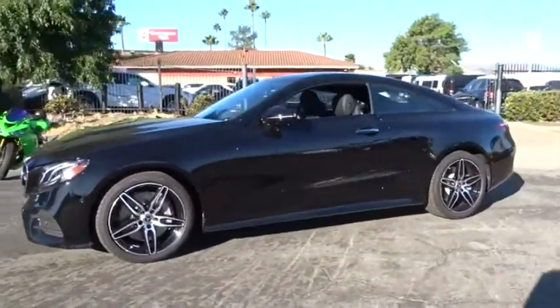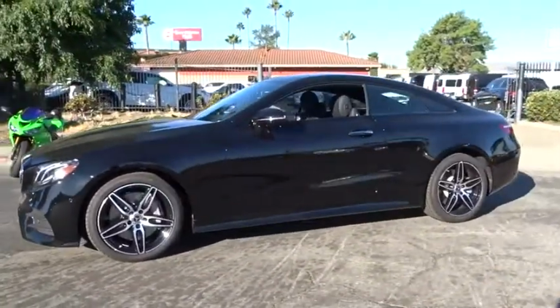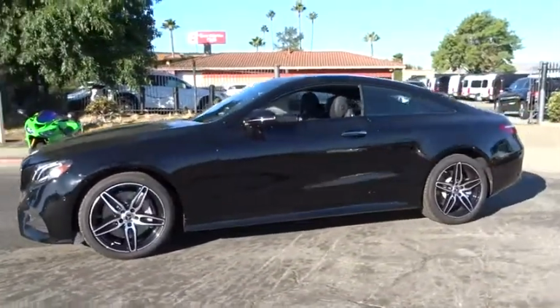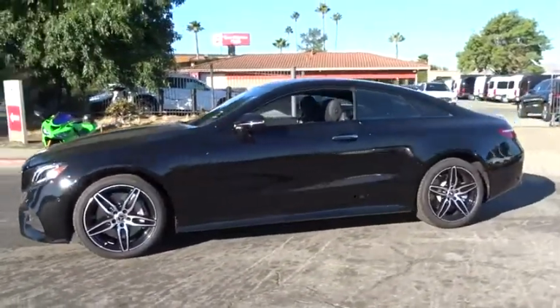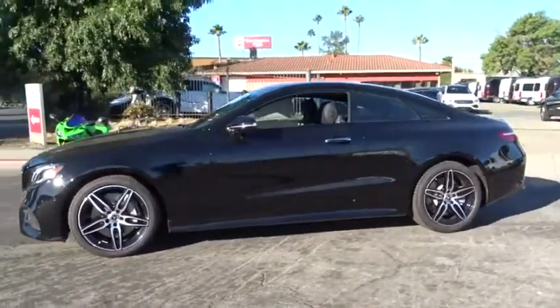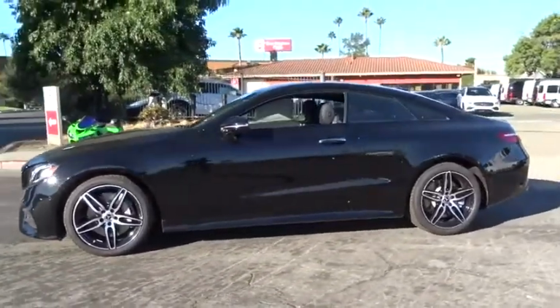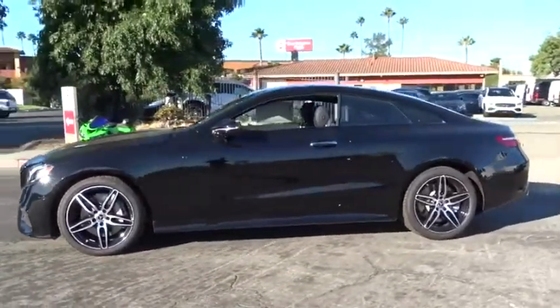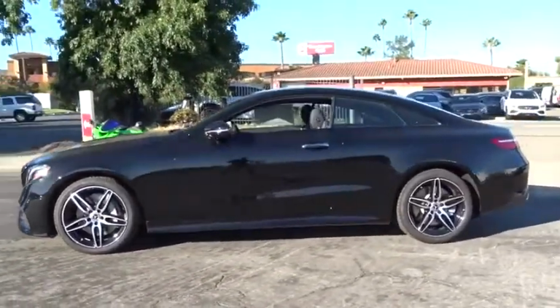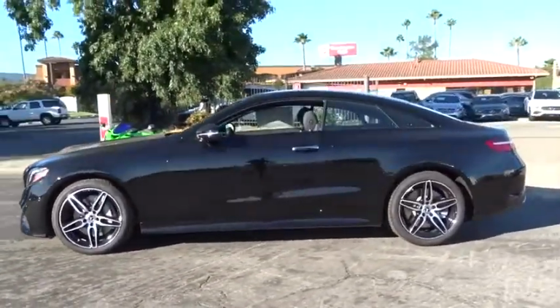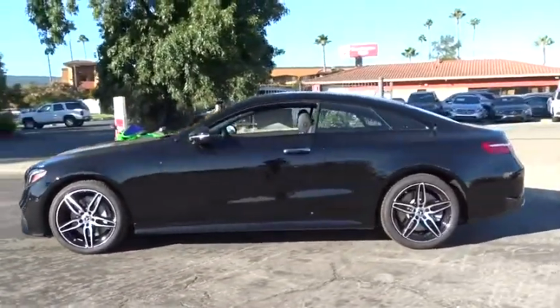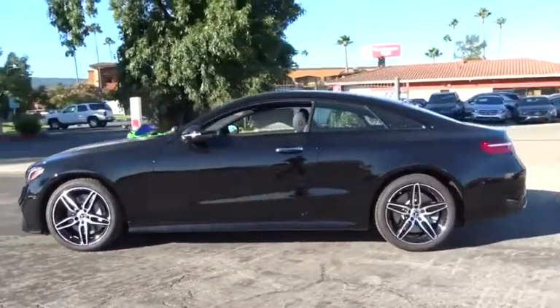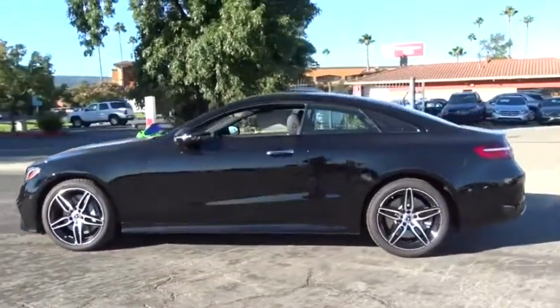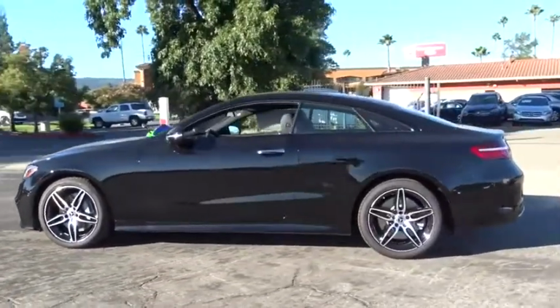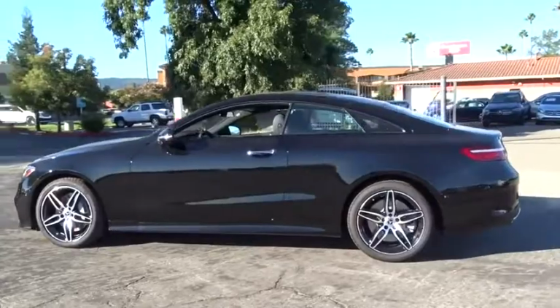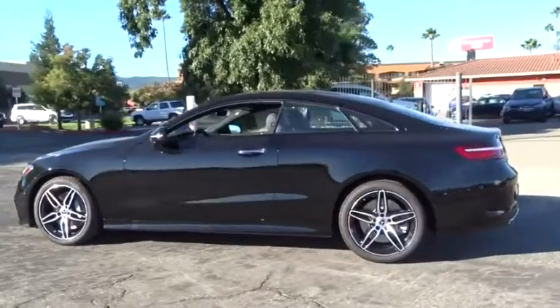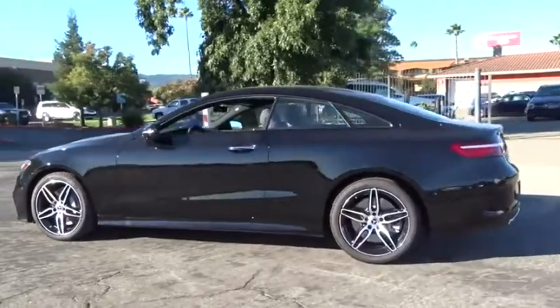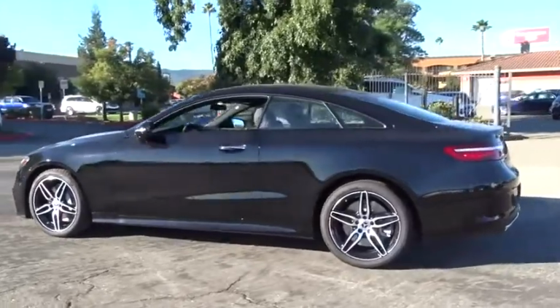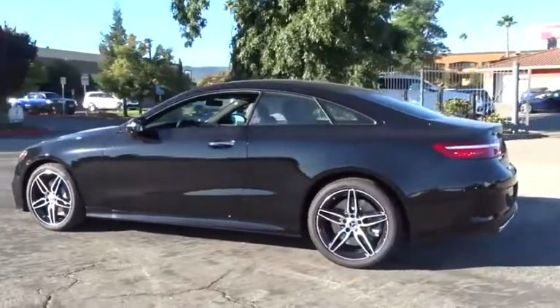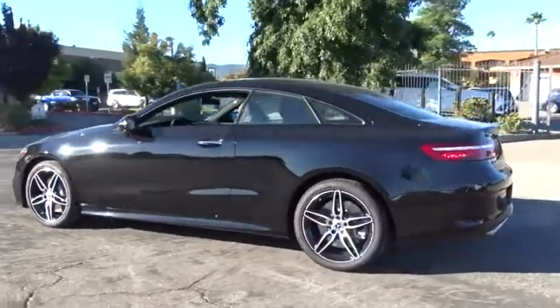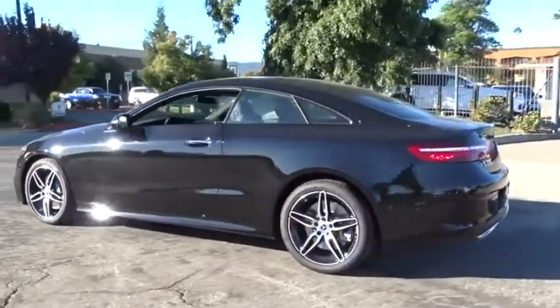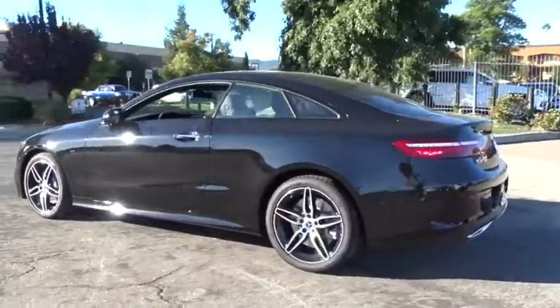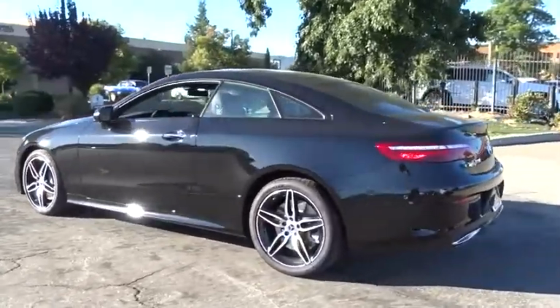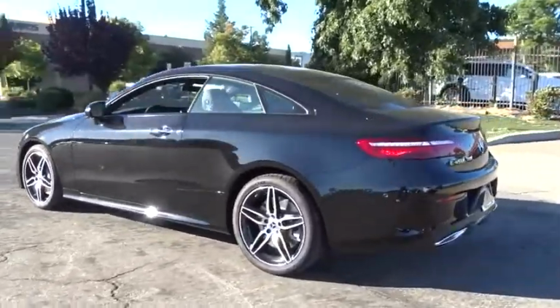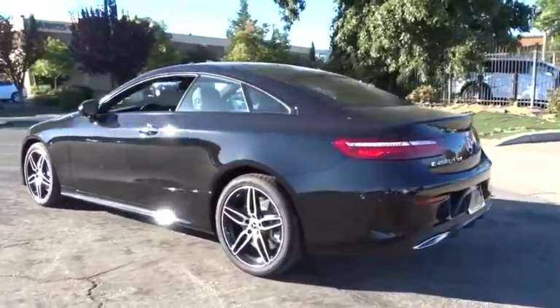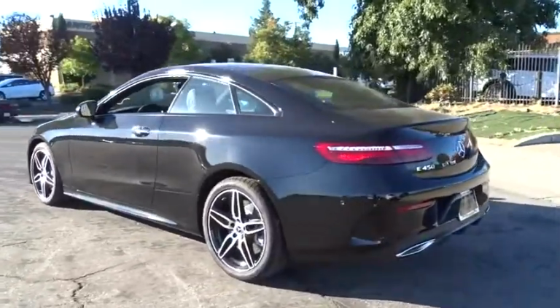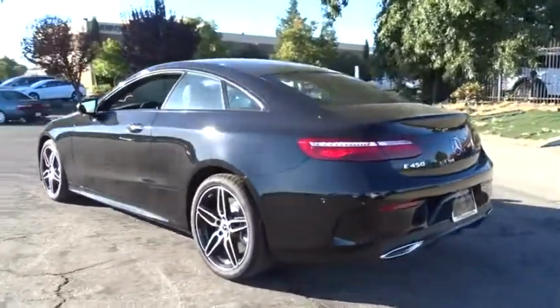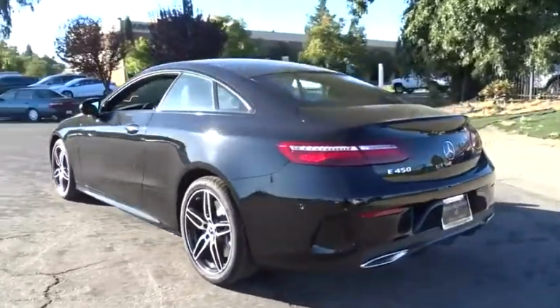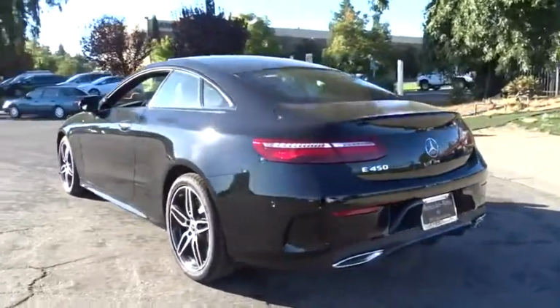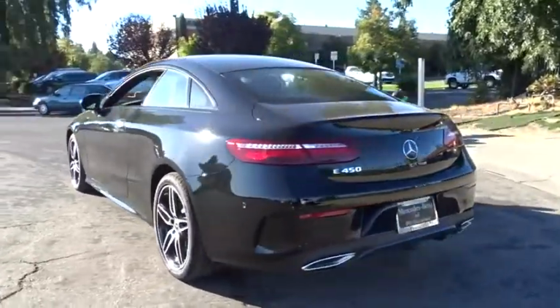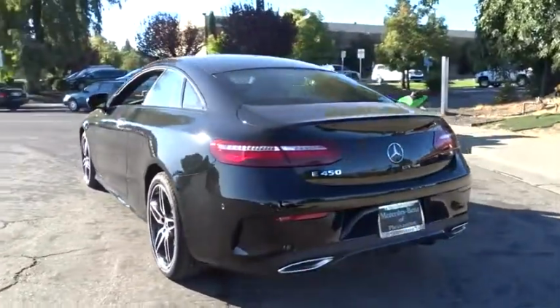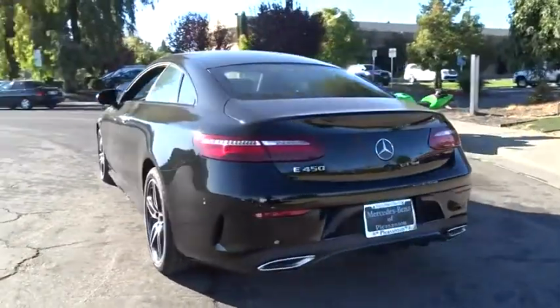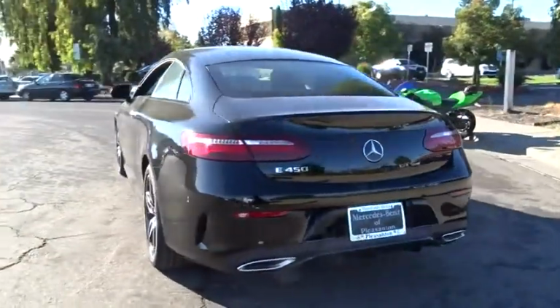The Mercedes E-Class is an impressive ride, very smooth and punchy. Here are some of this vehicle's great options.